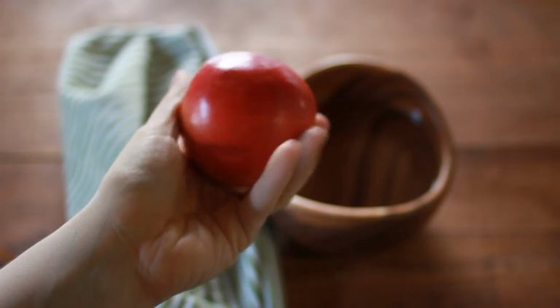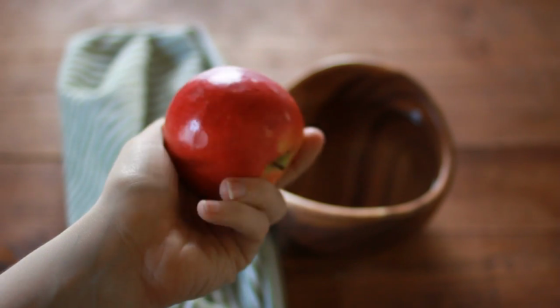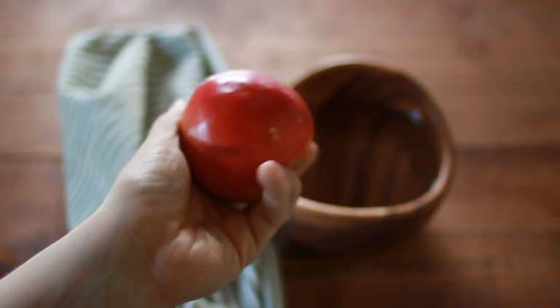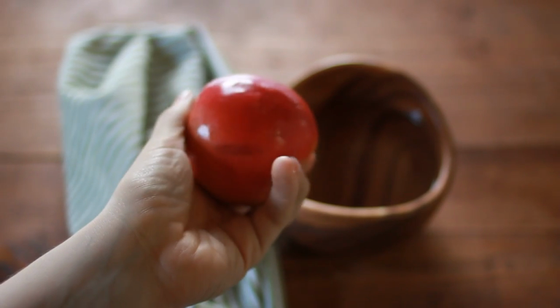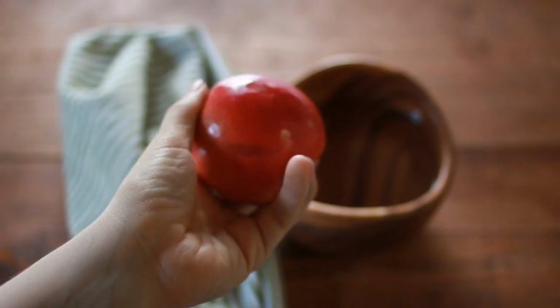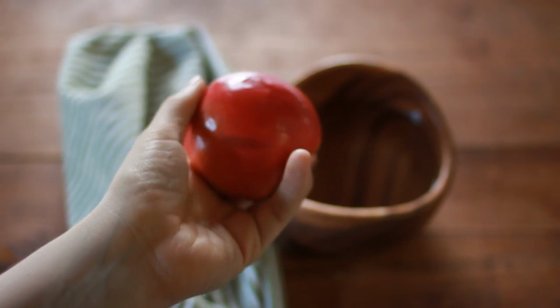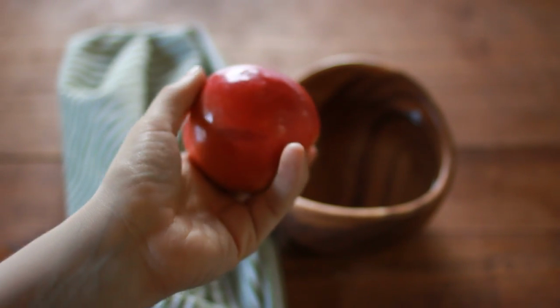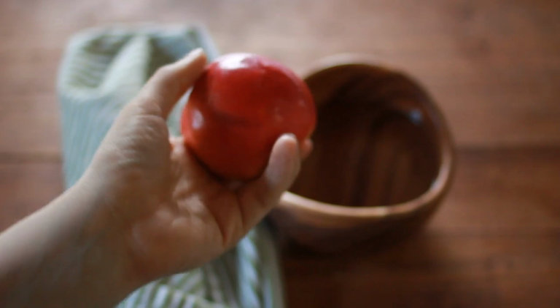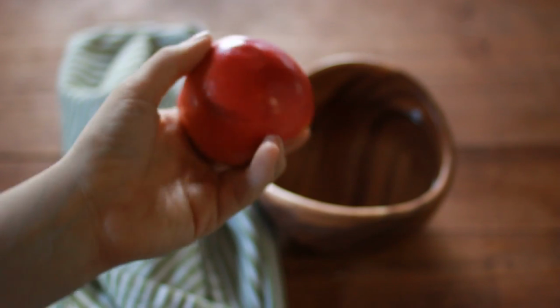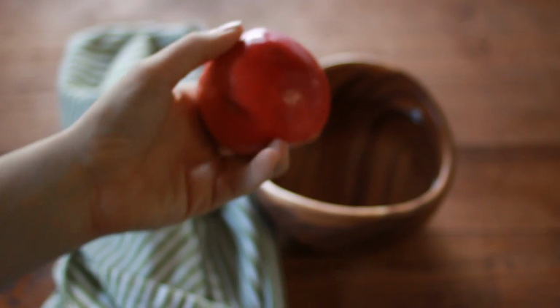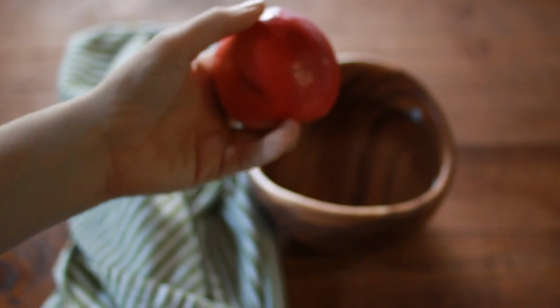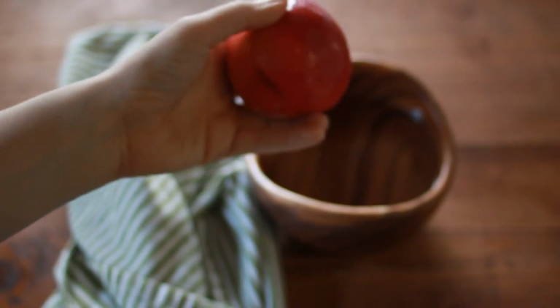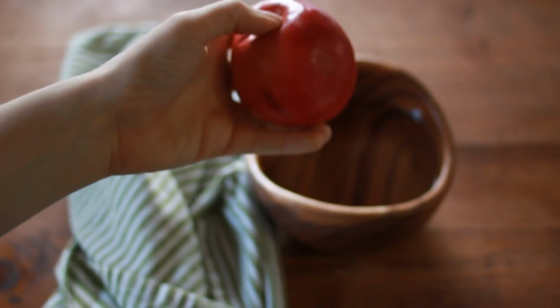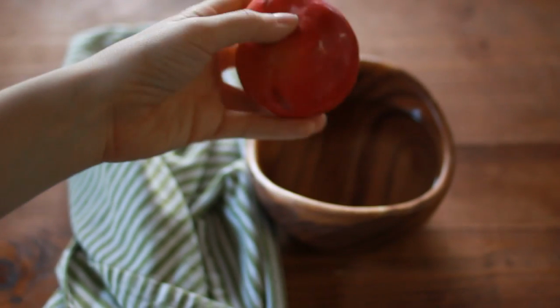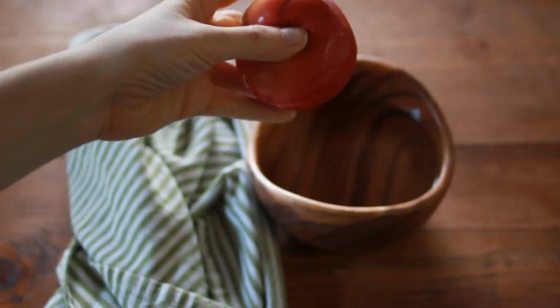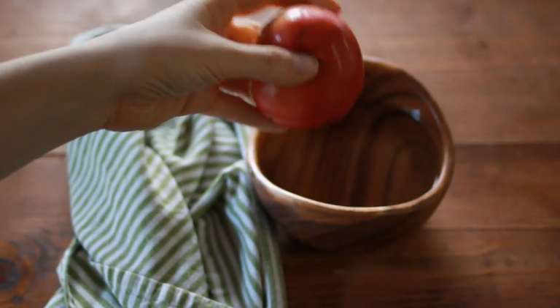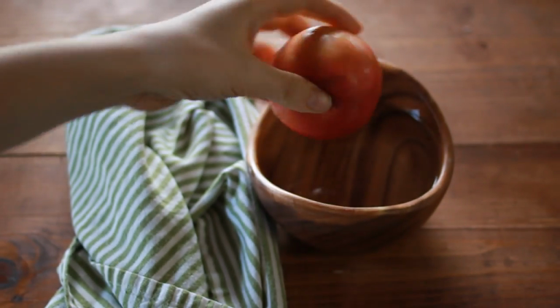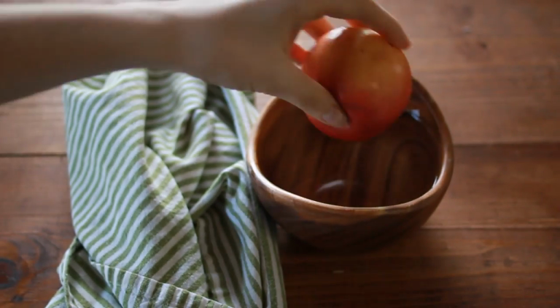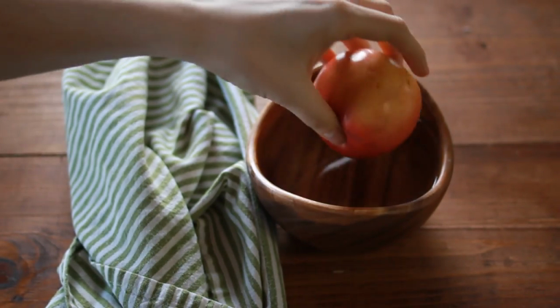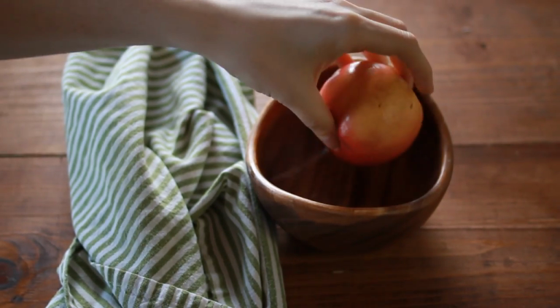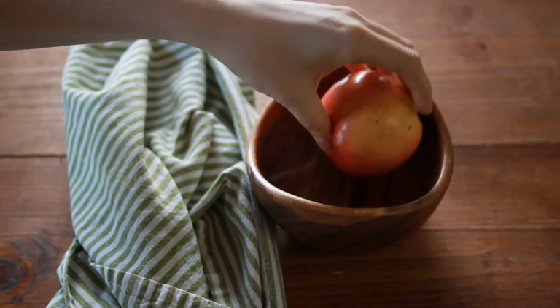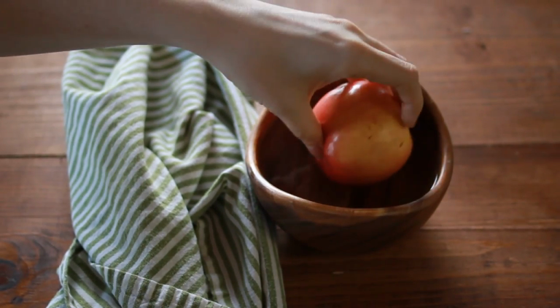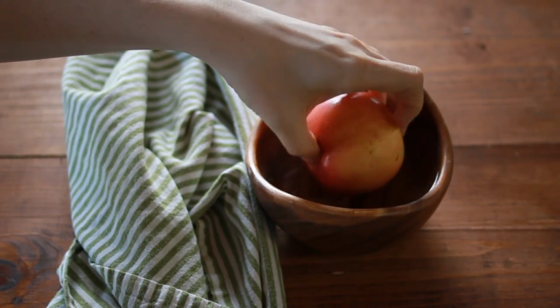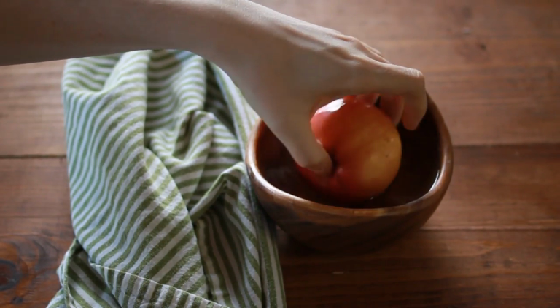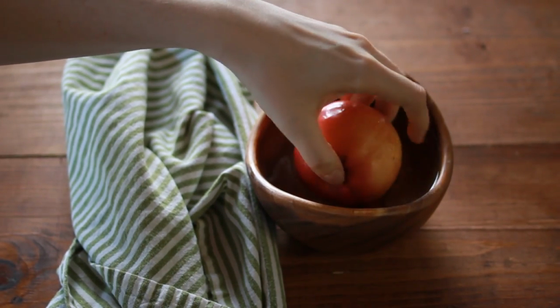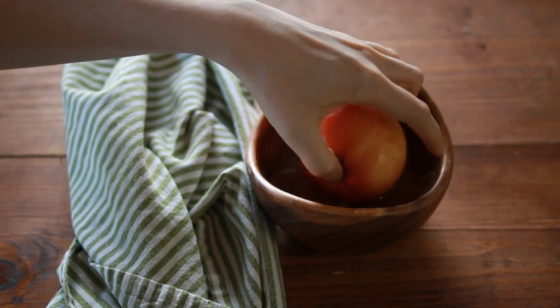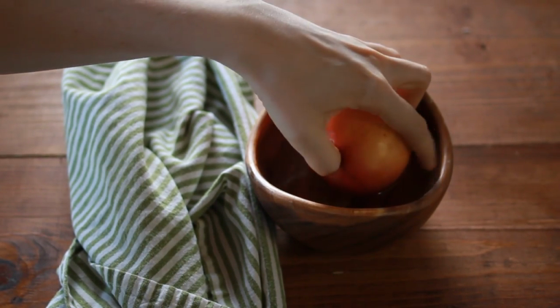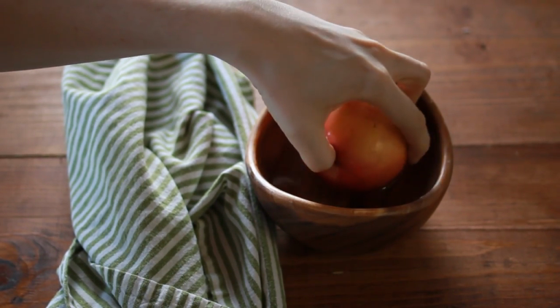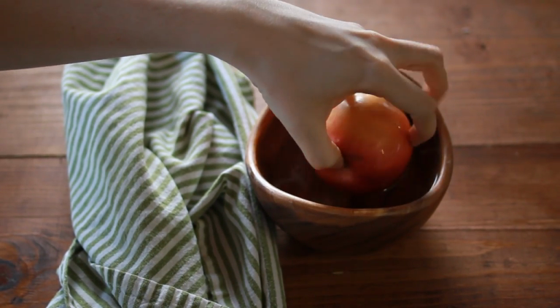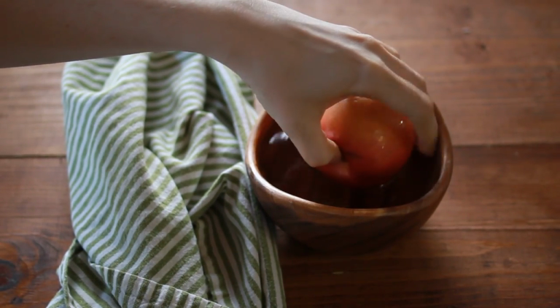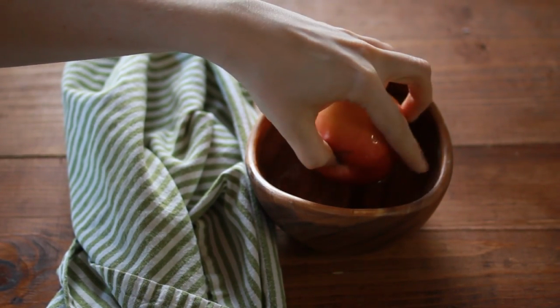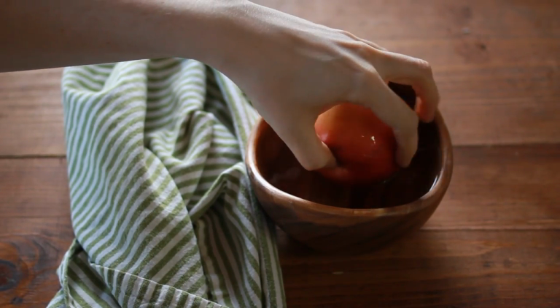Most apples are coated in wax. To melt the wax off, wash your apples in hot water.